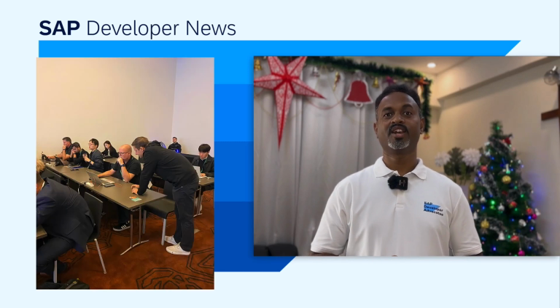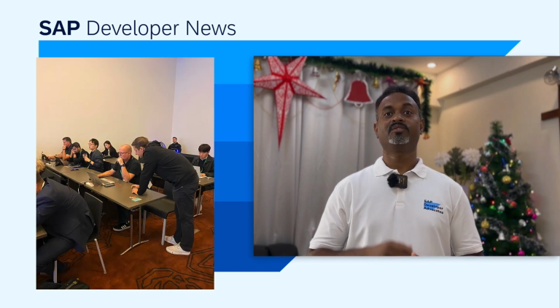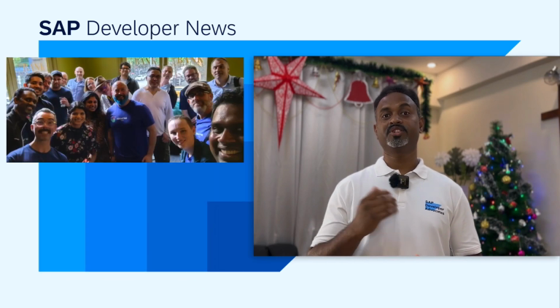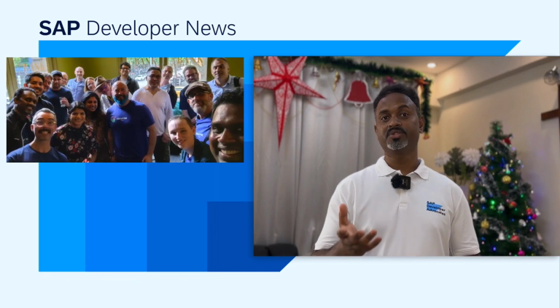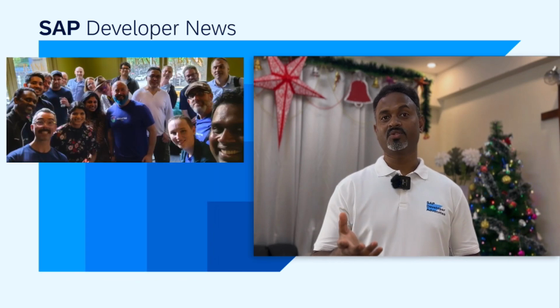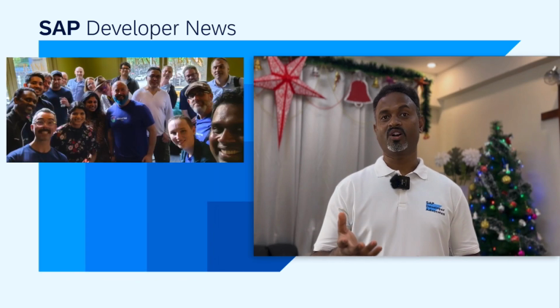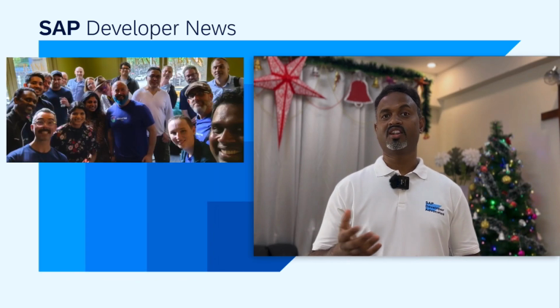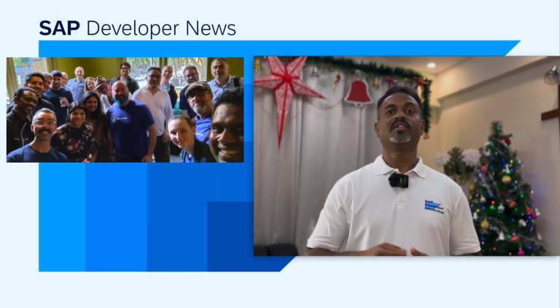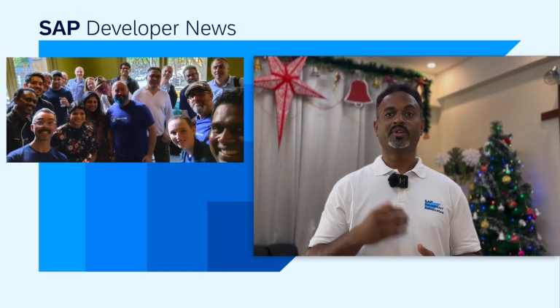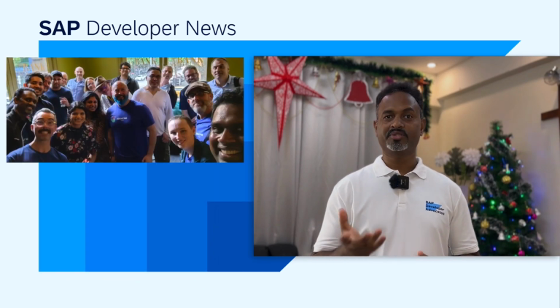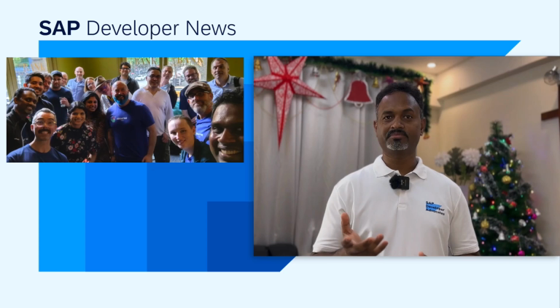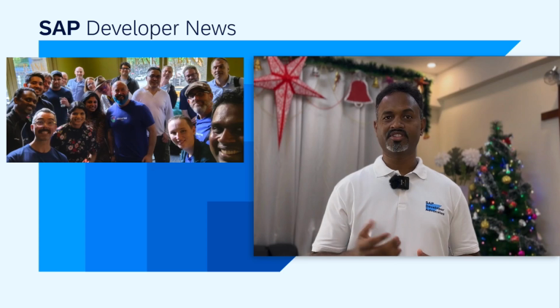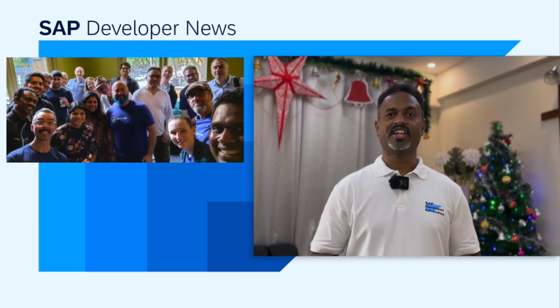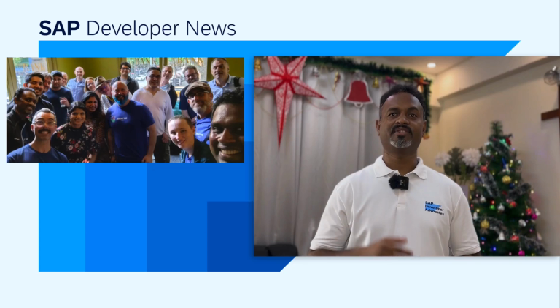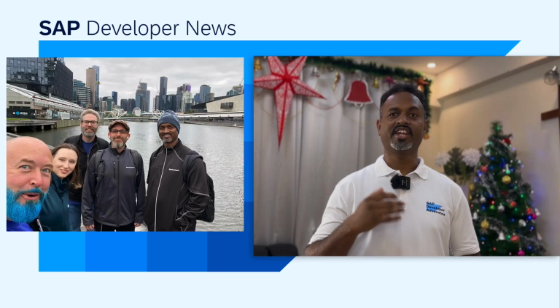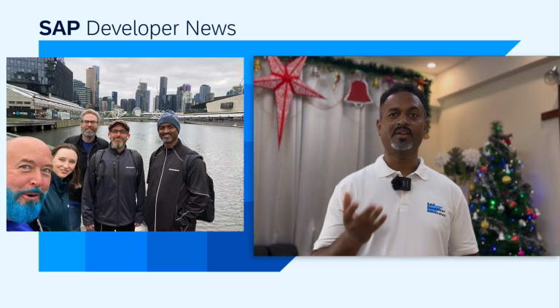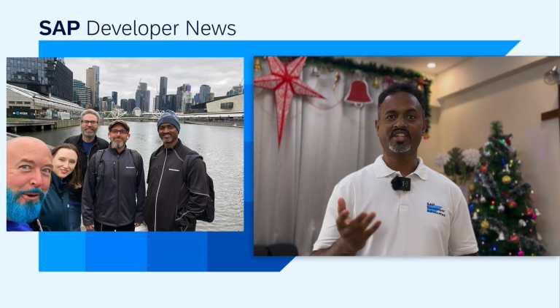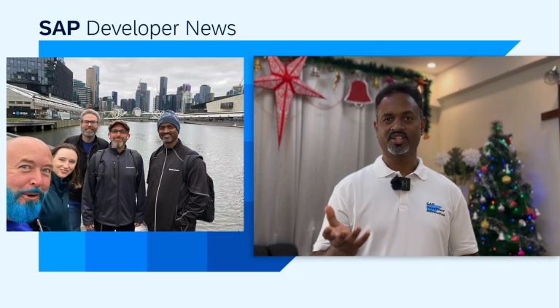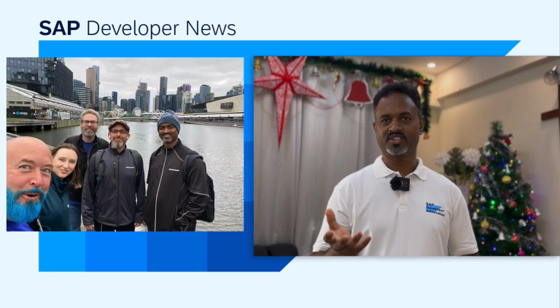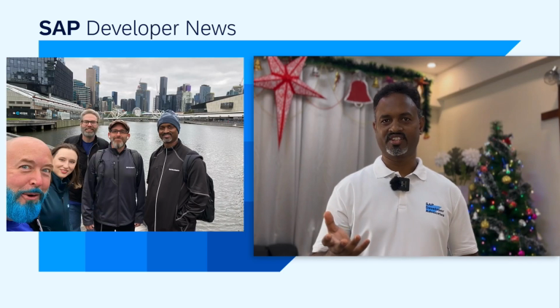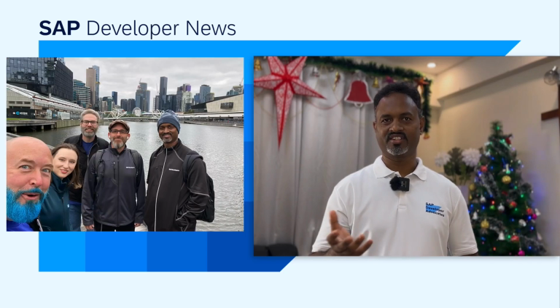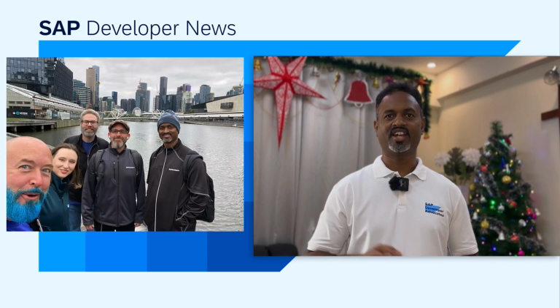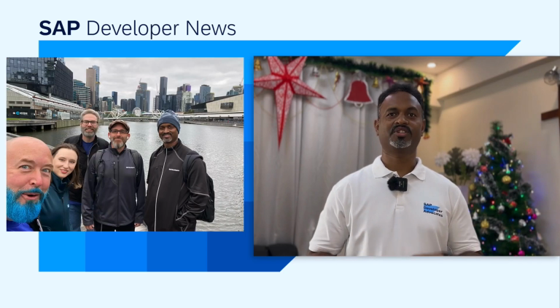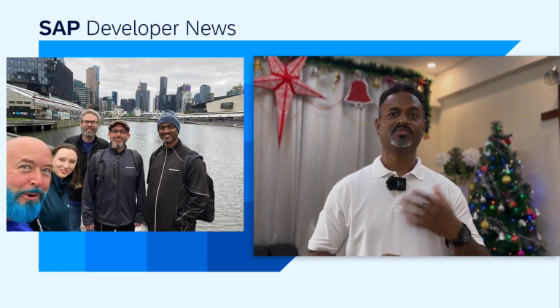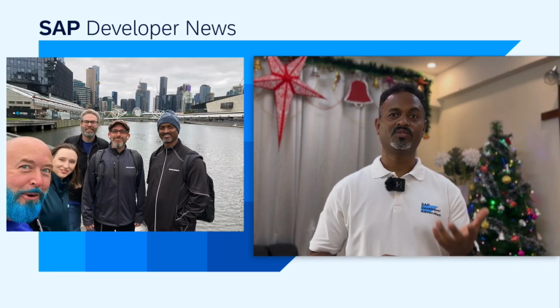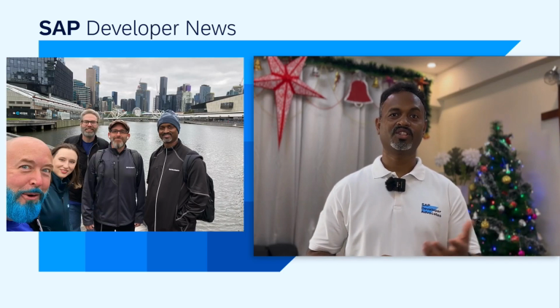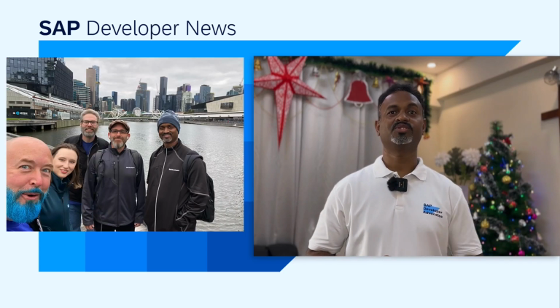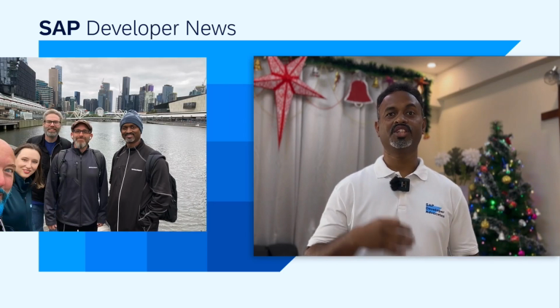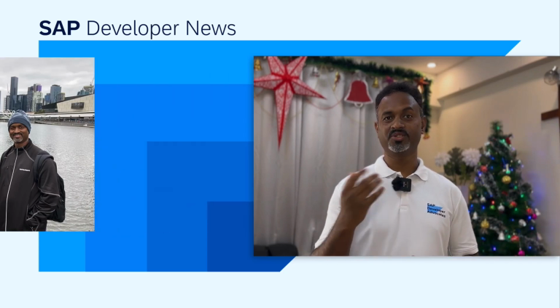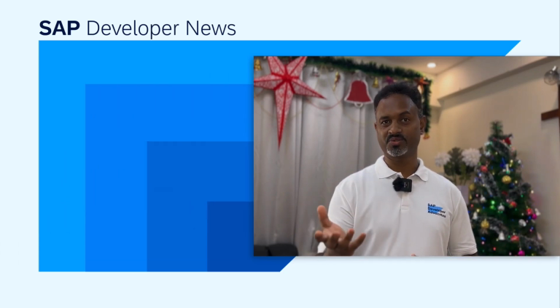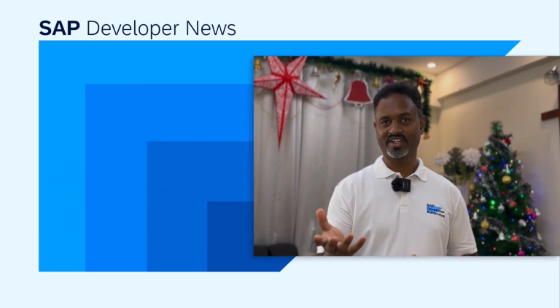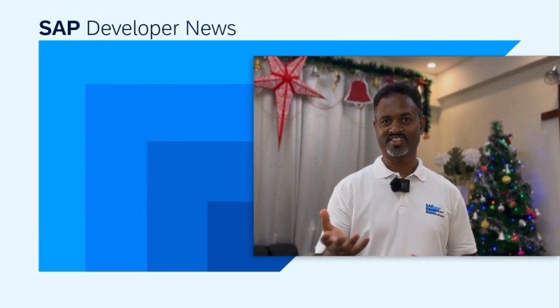Wishing you all a Merry Christmas and a very happy end to the year, and looking forward to seeing you soon next year.